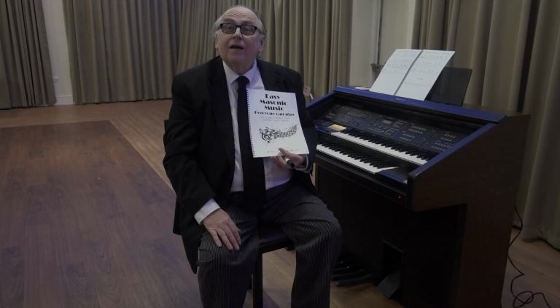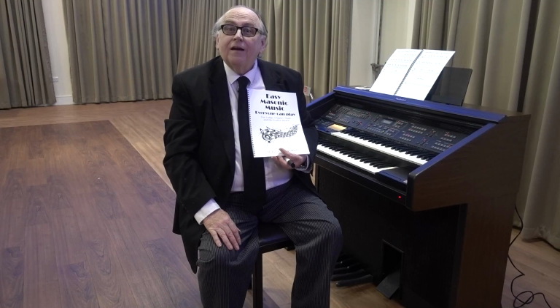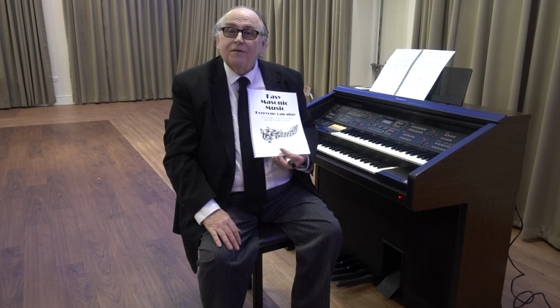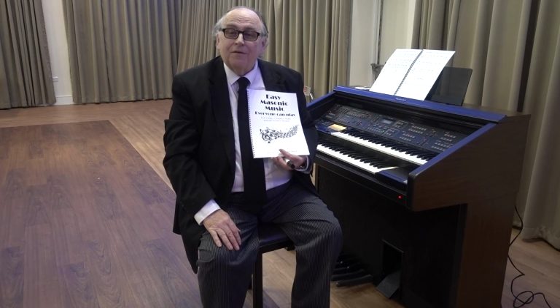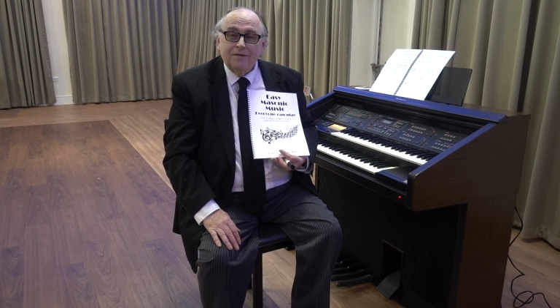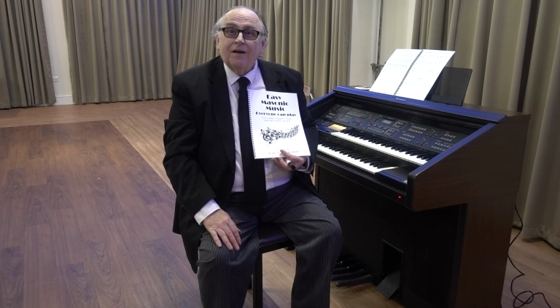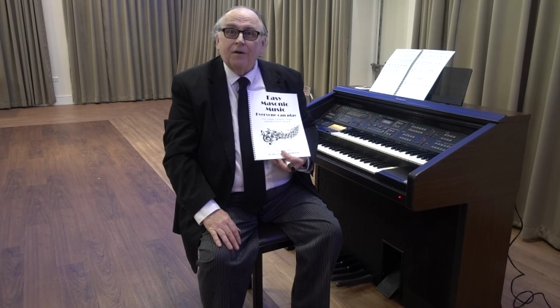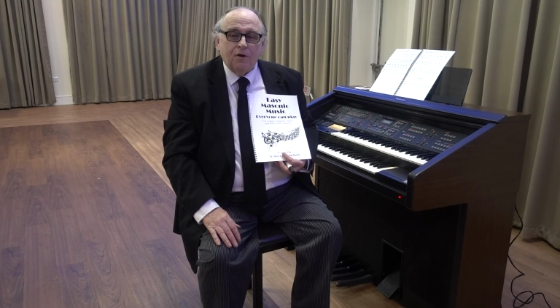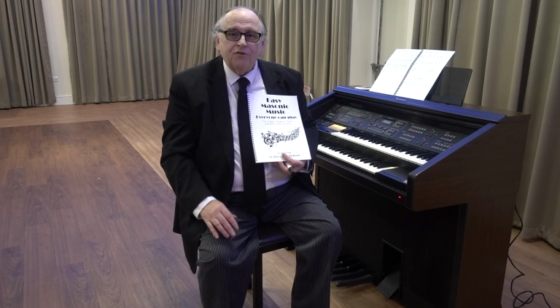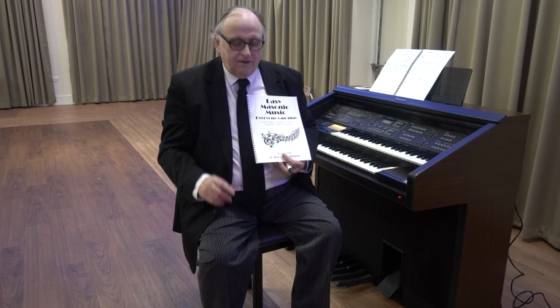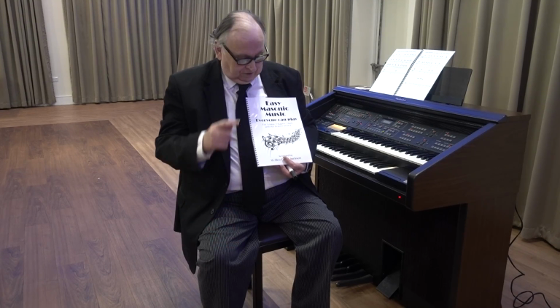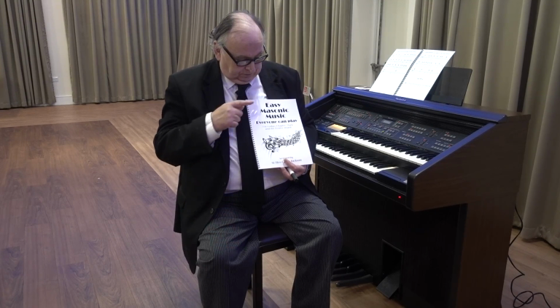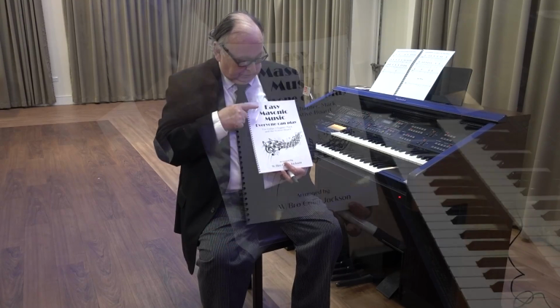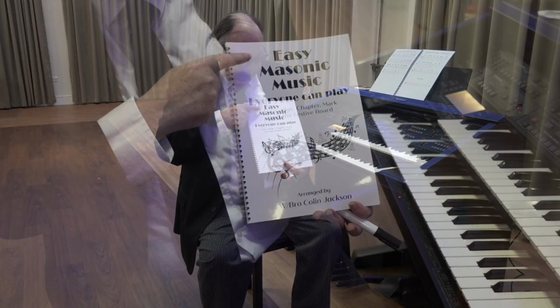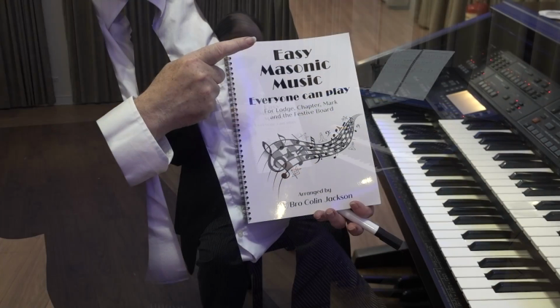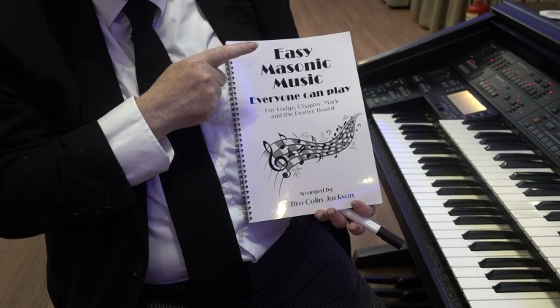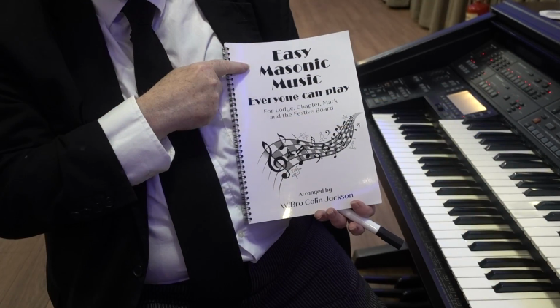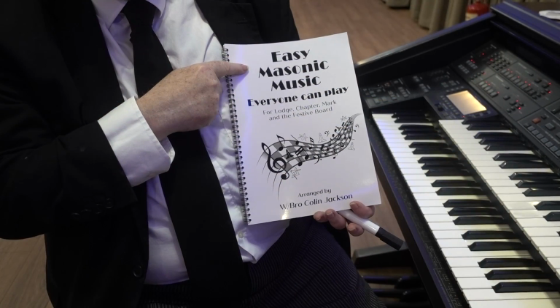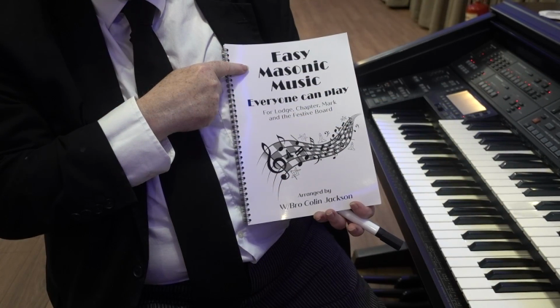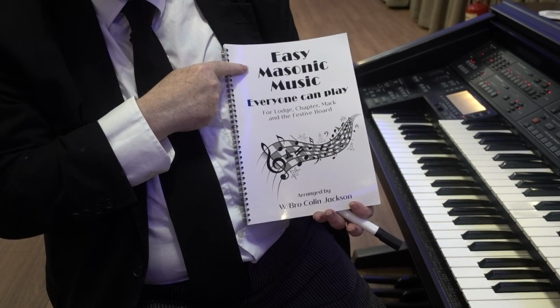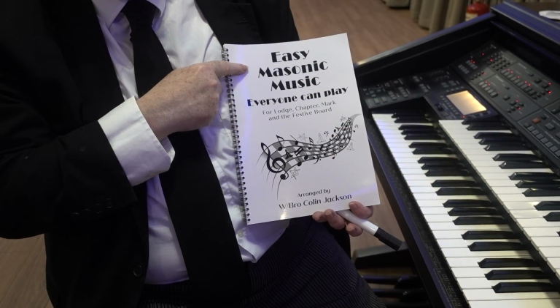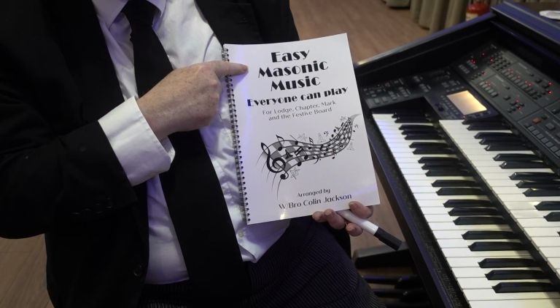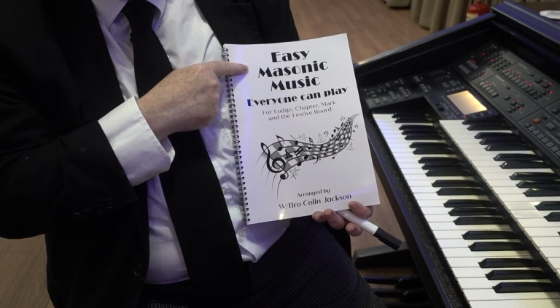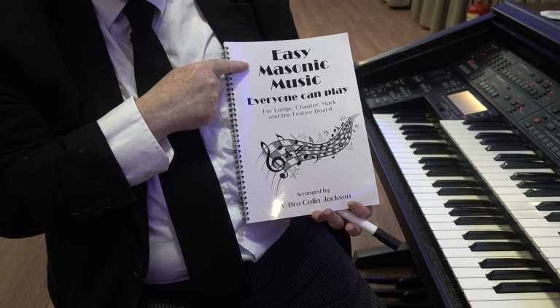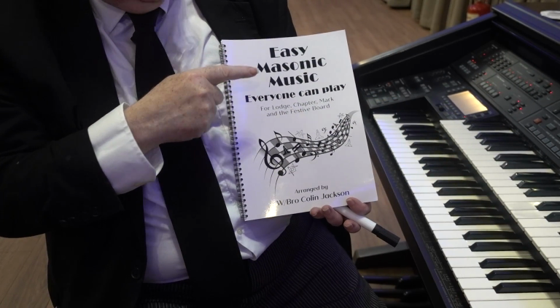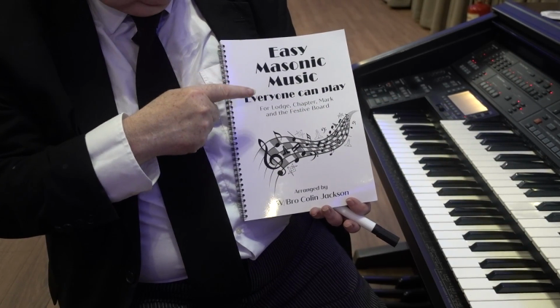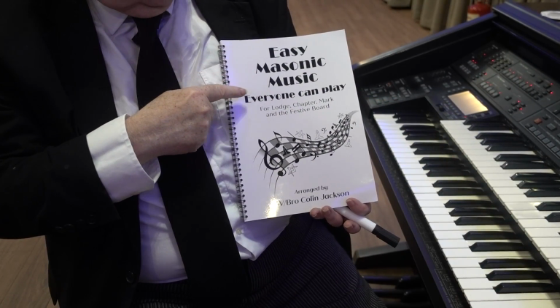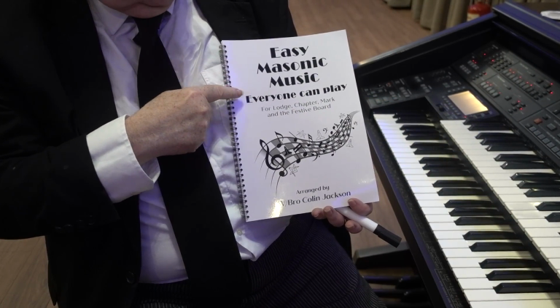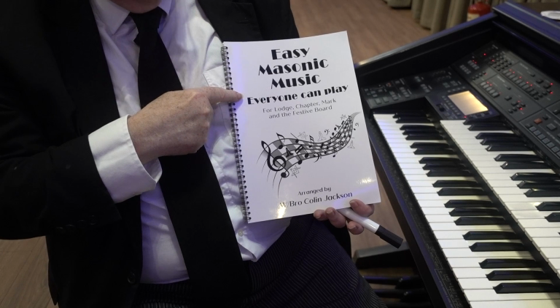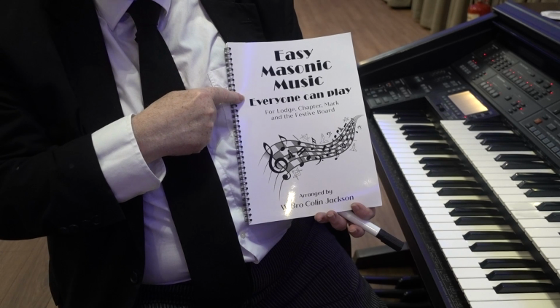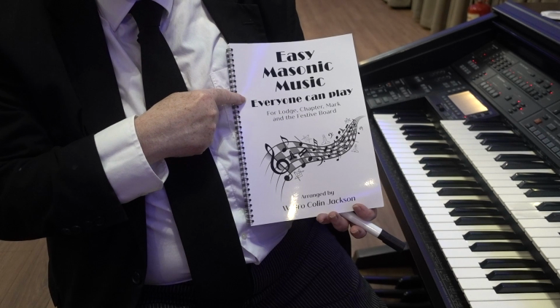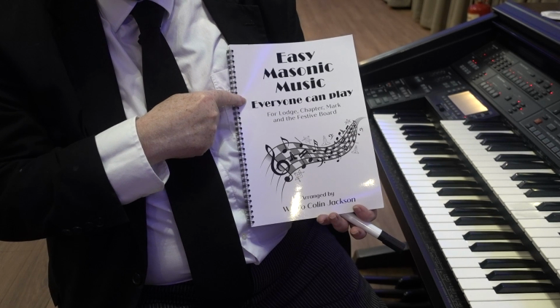Hello, I'm Colin Jackson, the author of Easy Masonic Music Everyone Can Play.